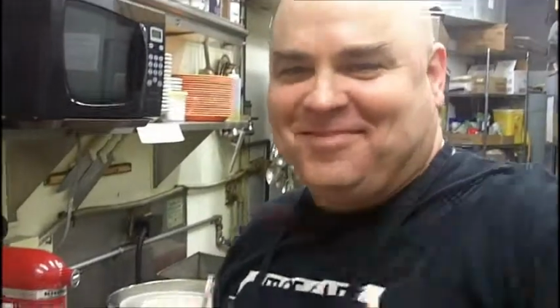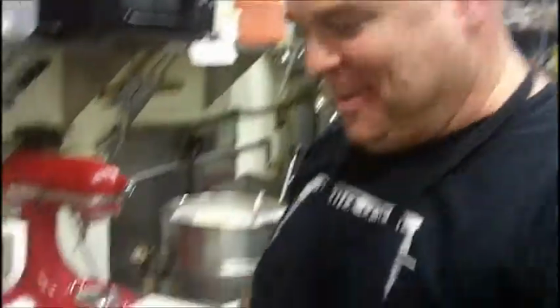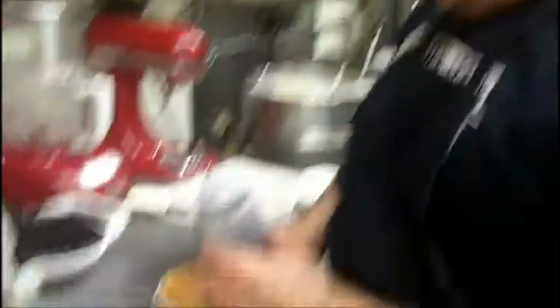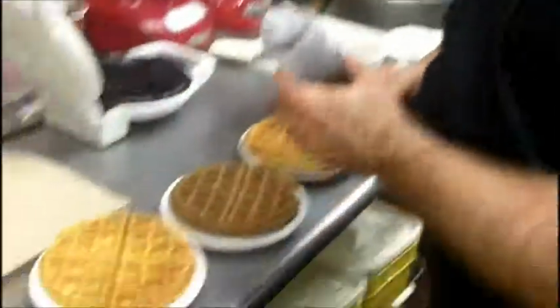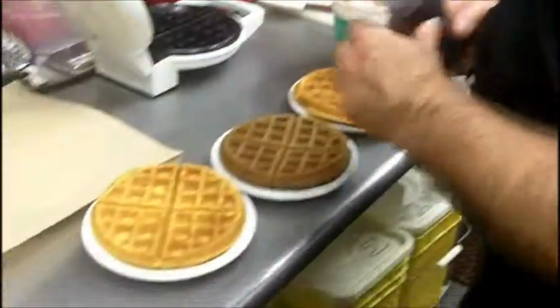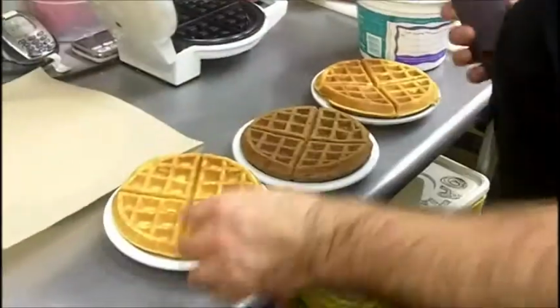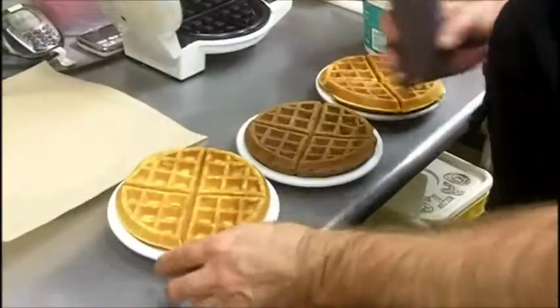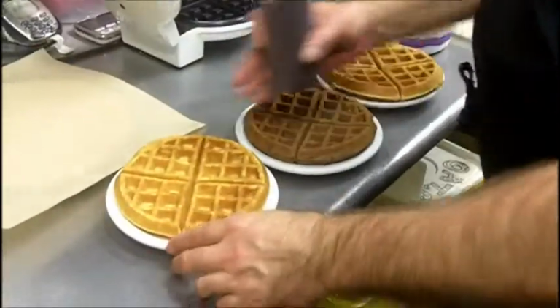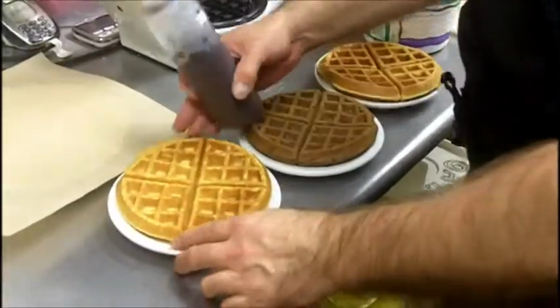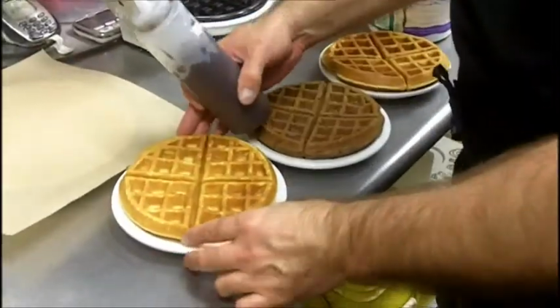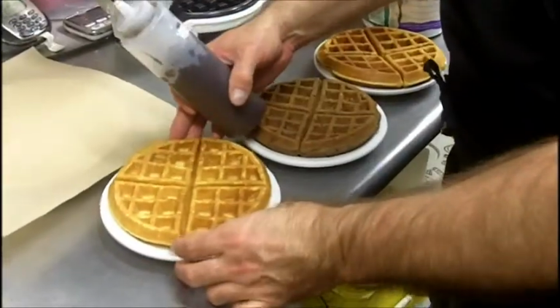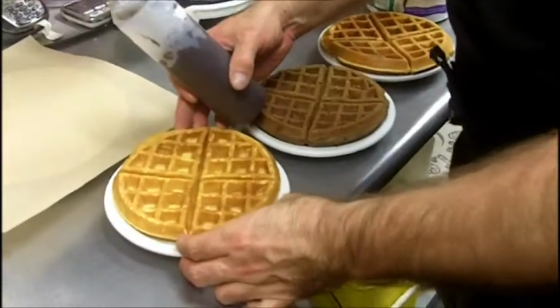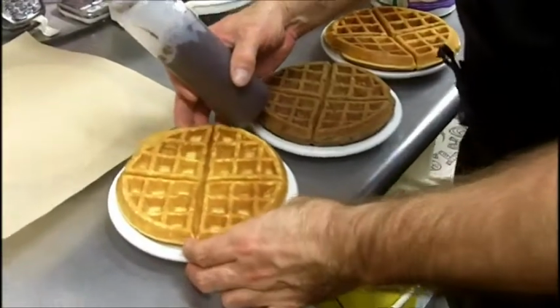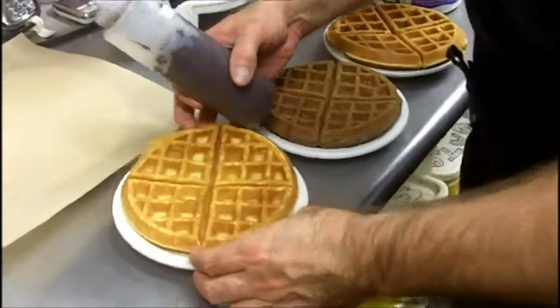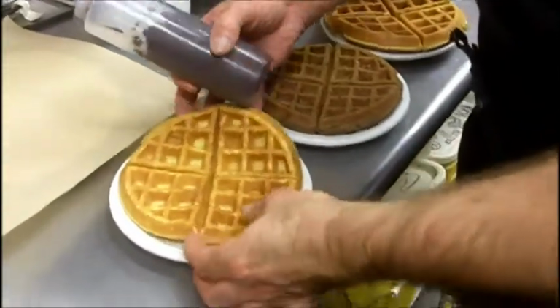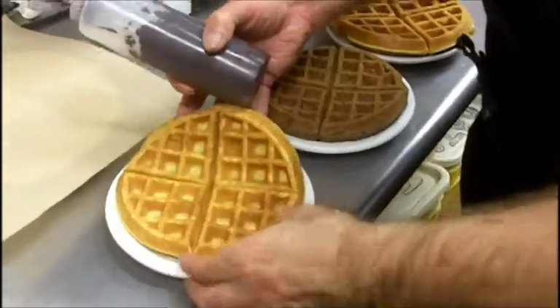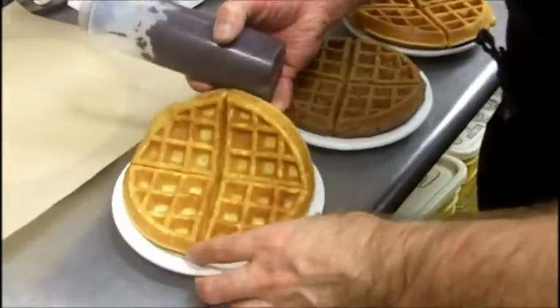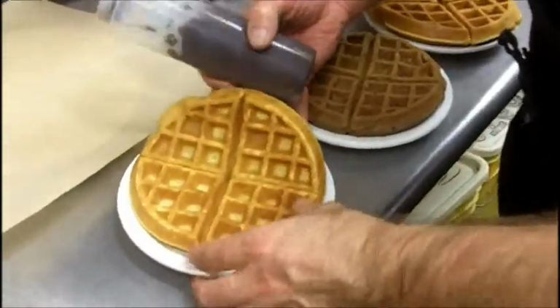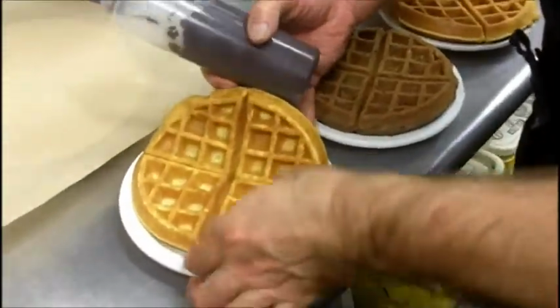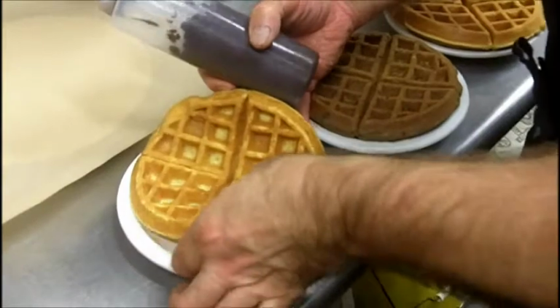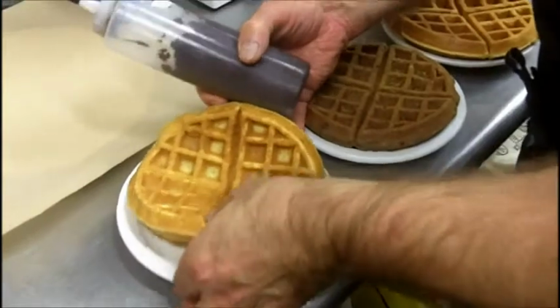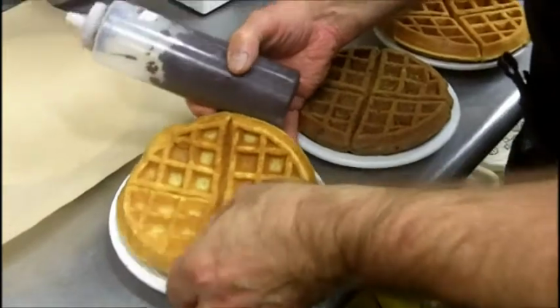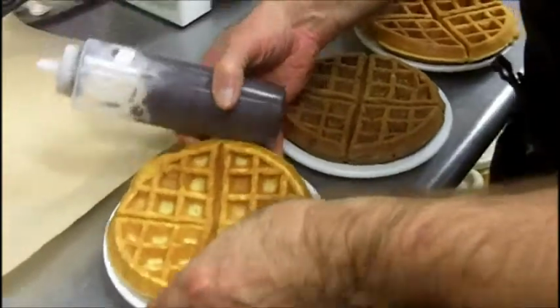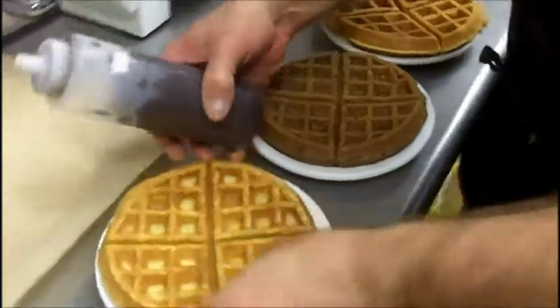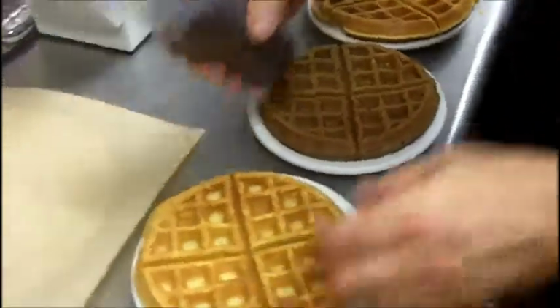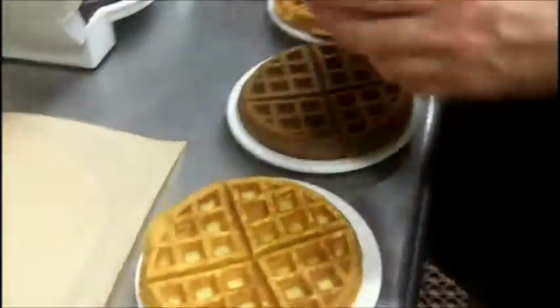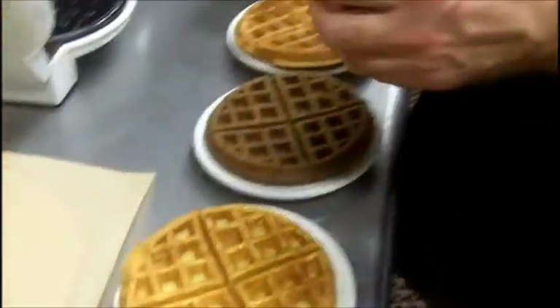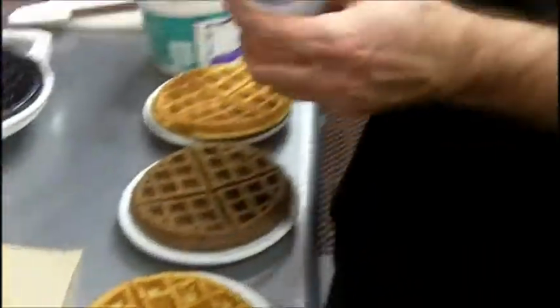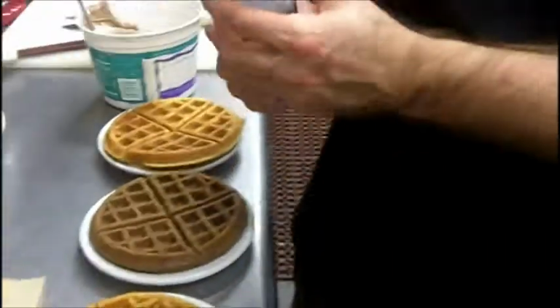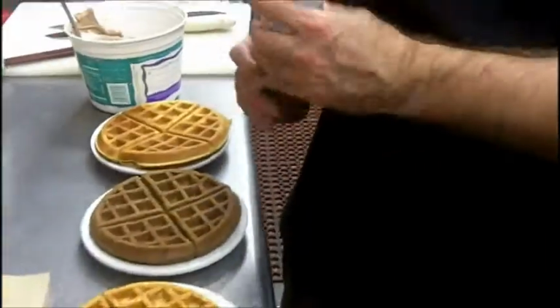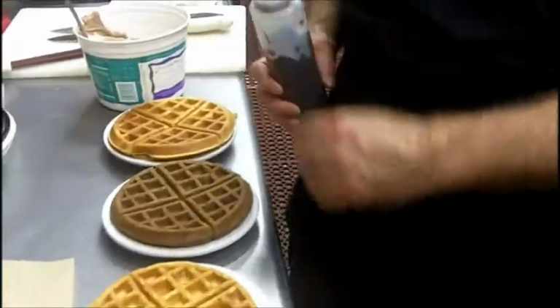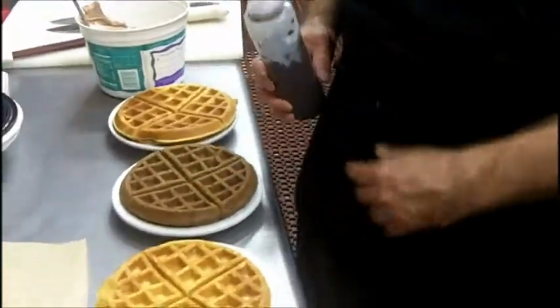Hey again. Waffle cakes! We're making a triple waffle ice cream cake, which is exactly what it sounds like.